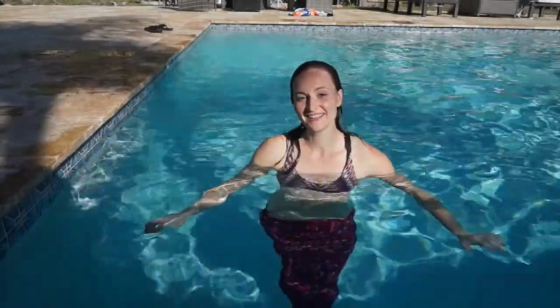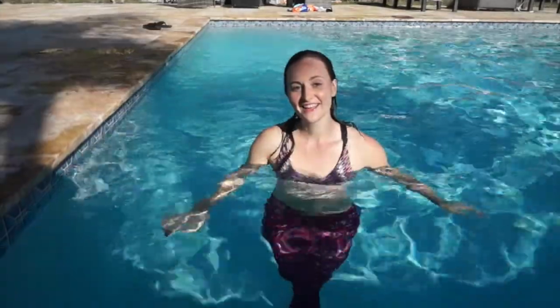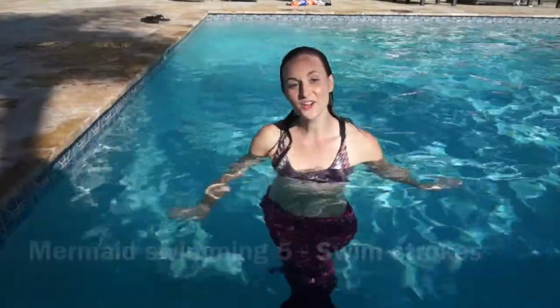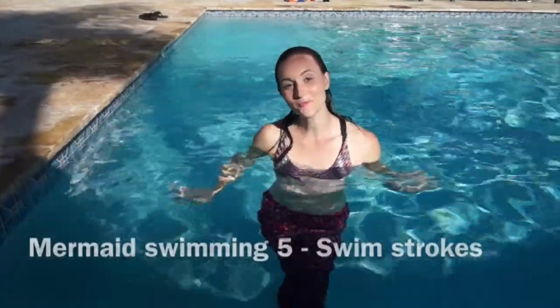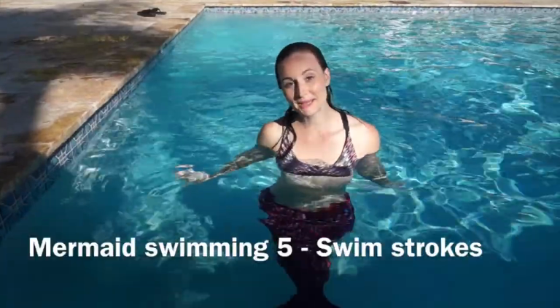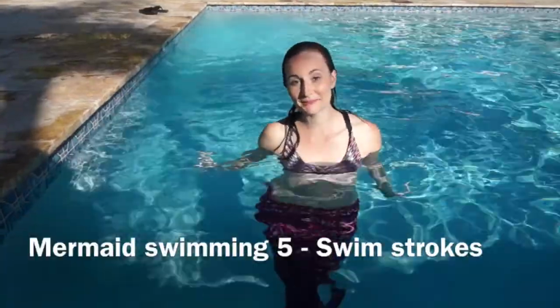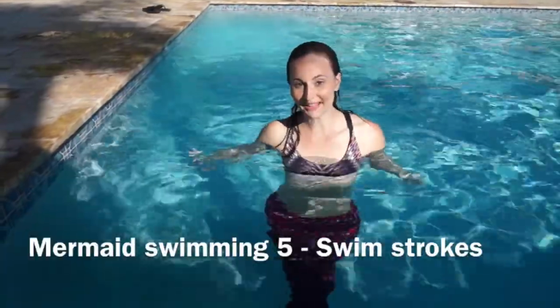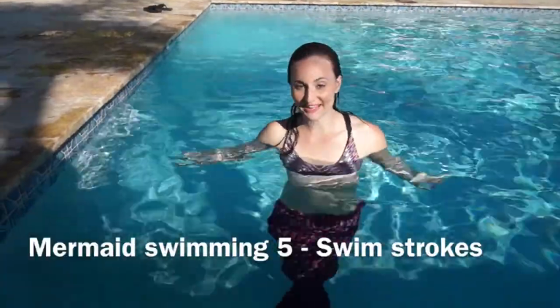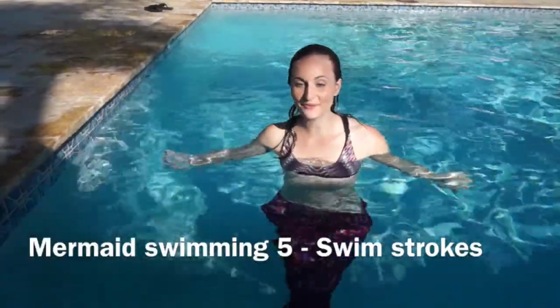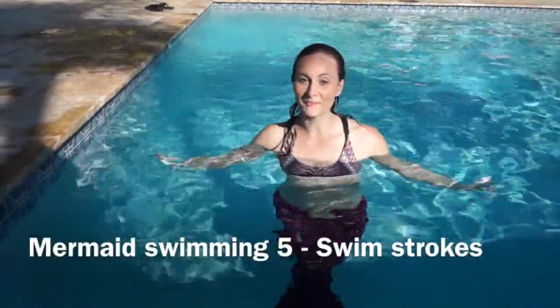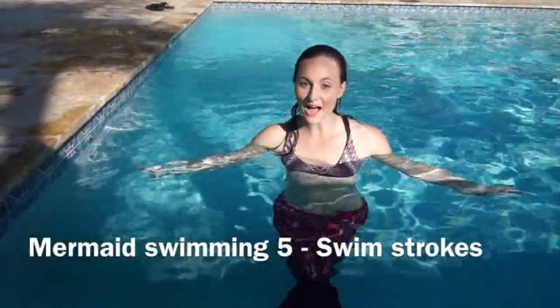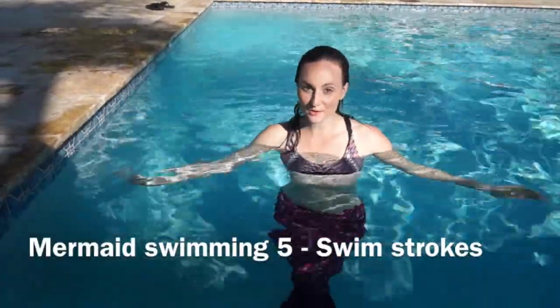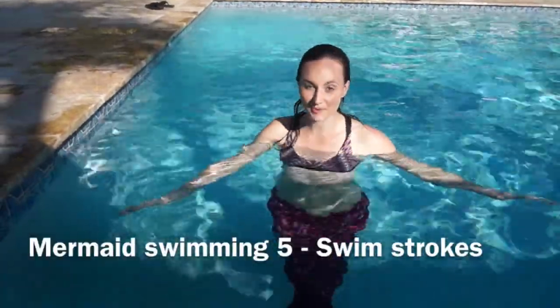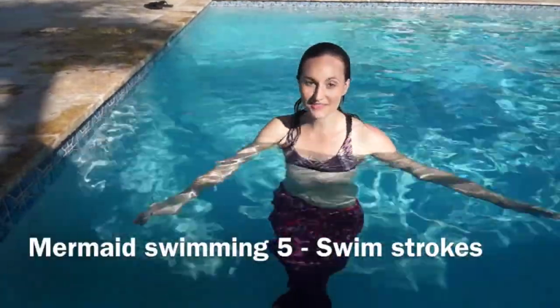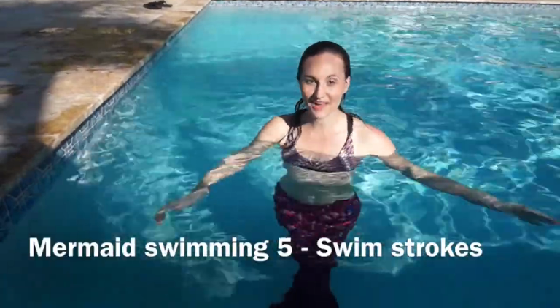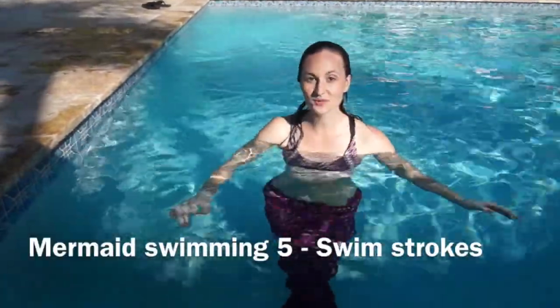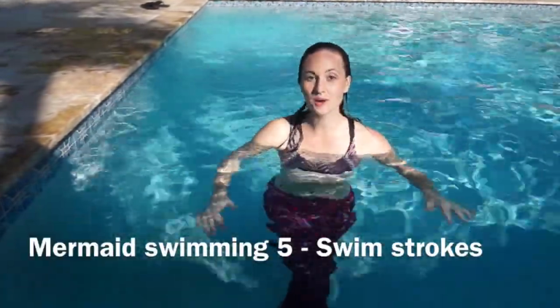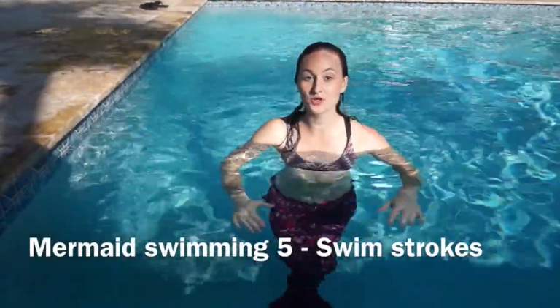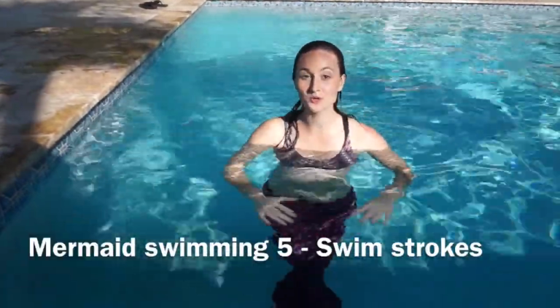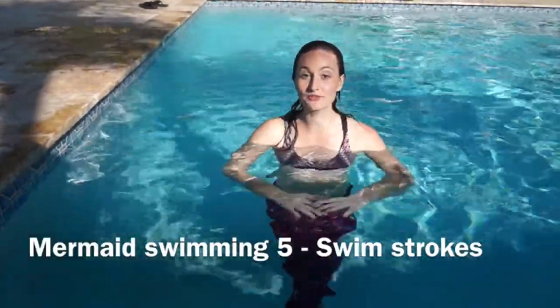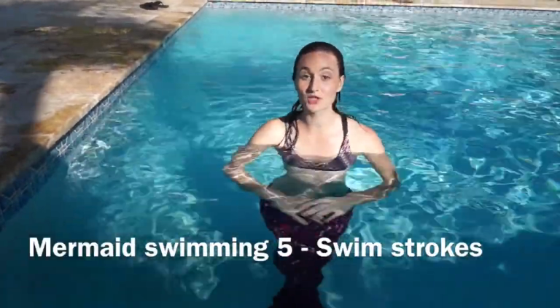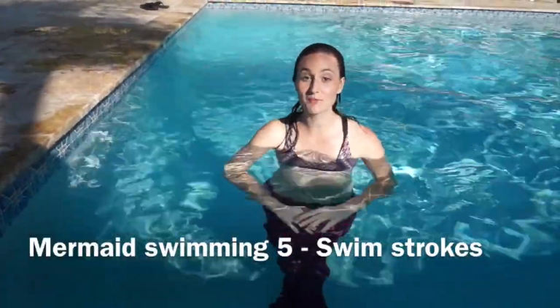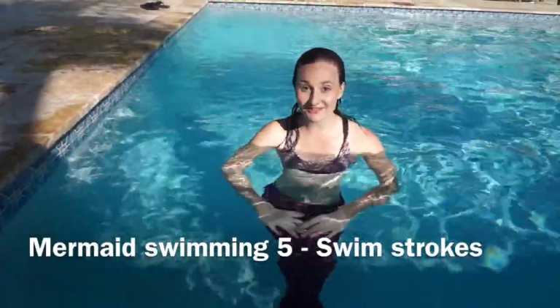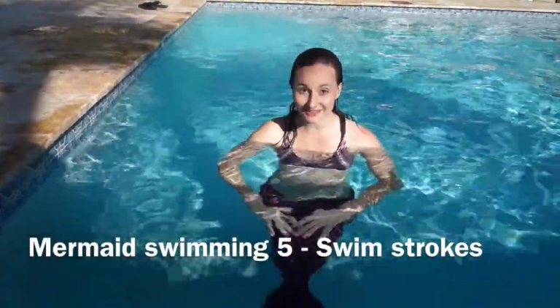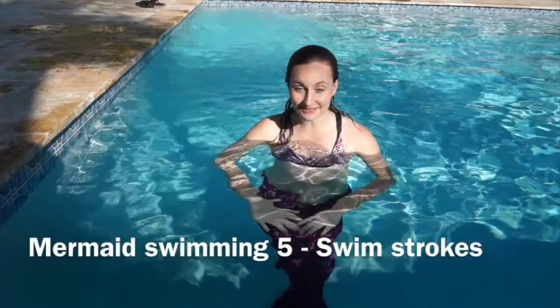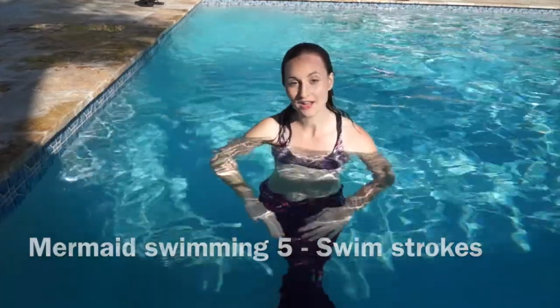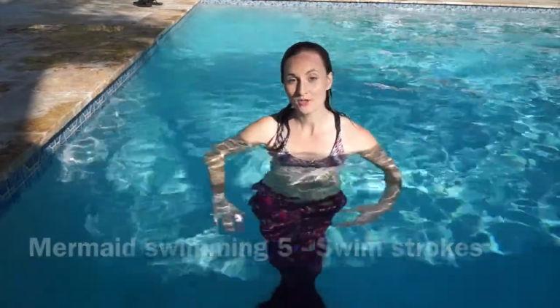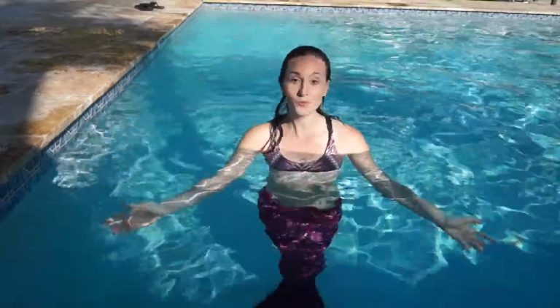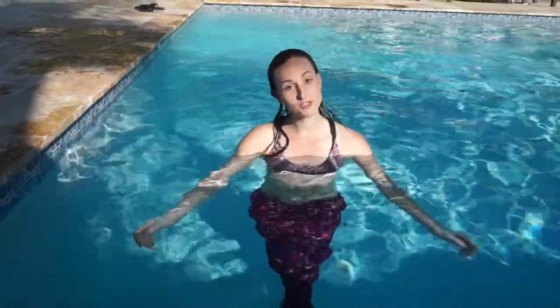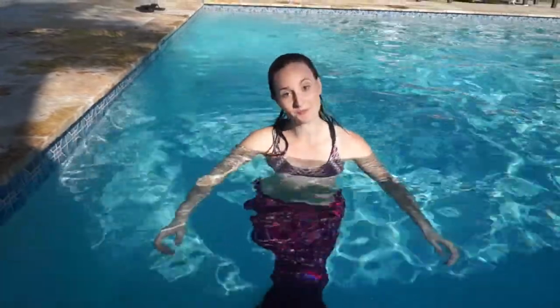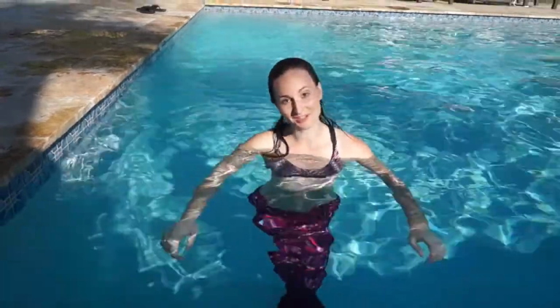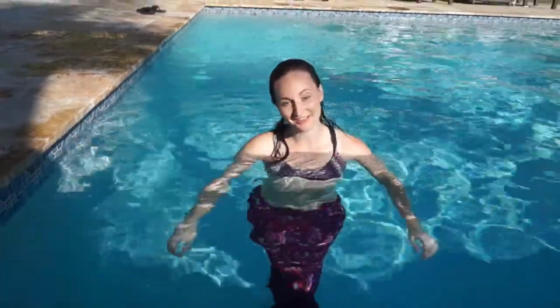Hello, my name is Marielle from Aqua Mermaid and today I will show you different swimming techniques with your mermaid tail.